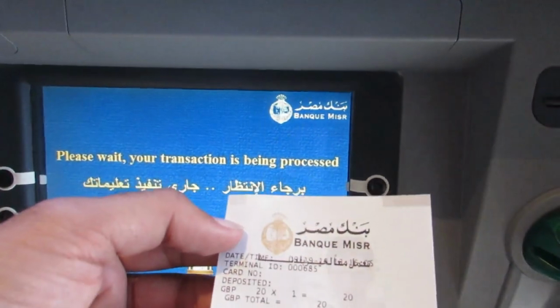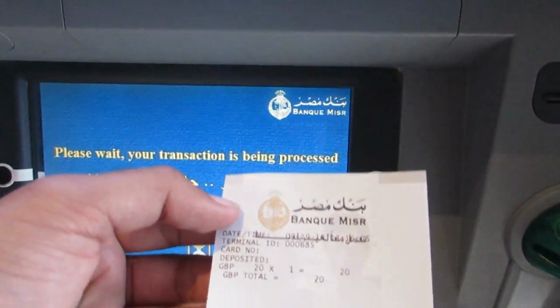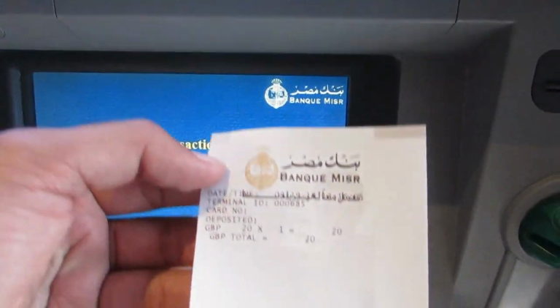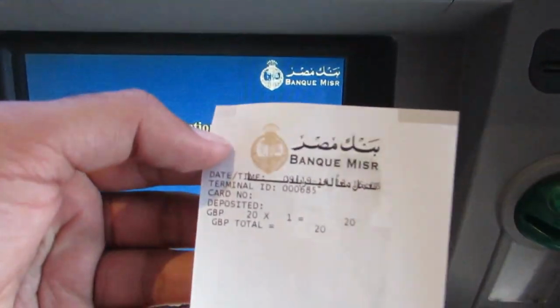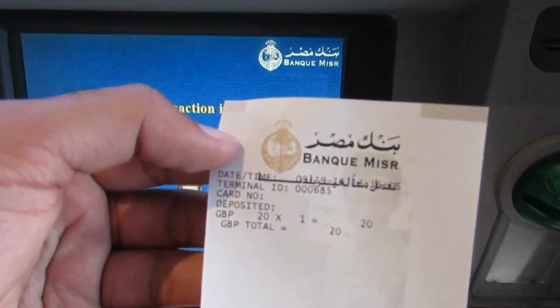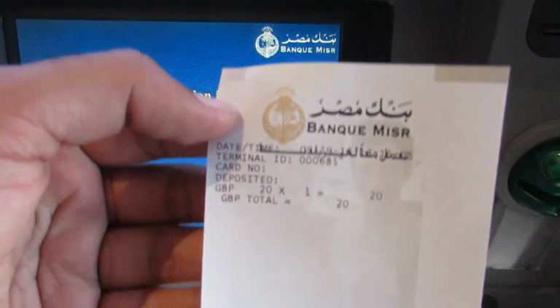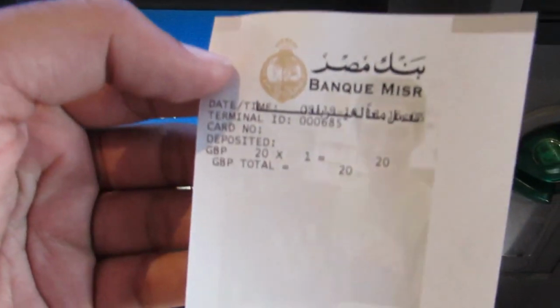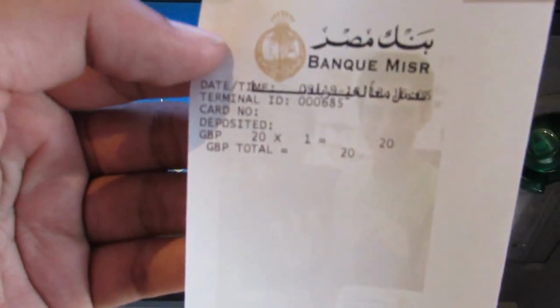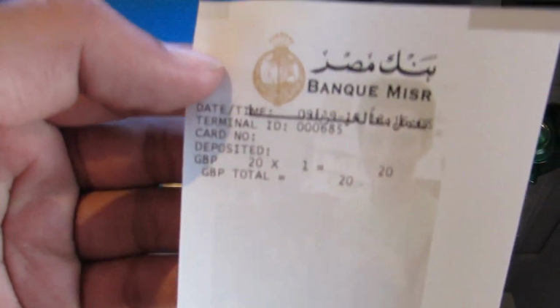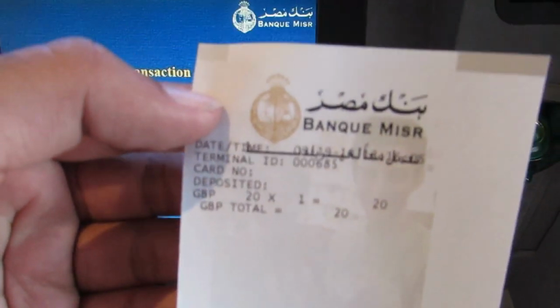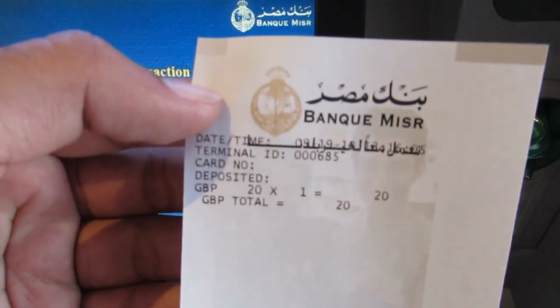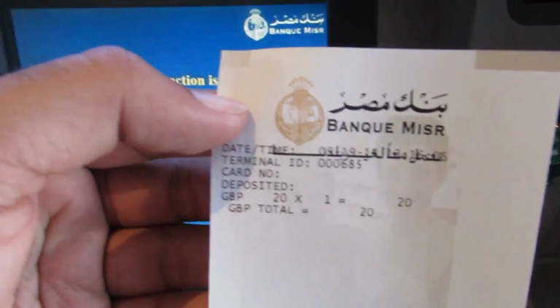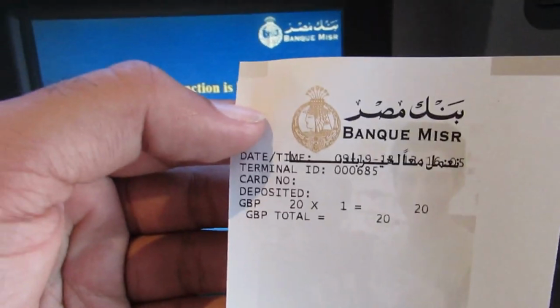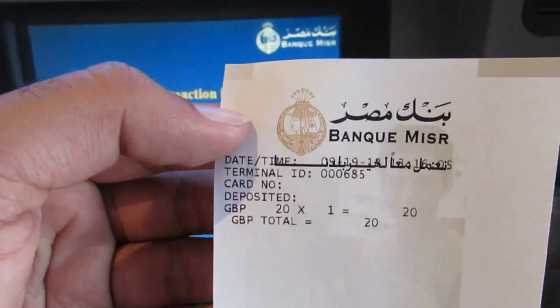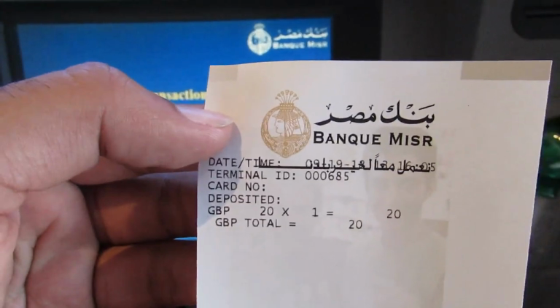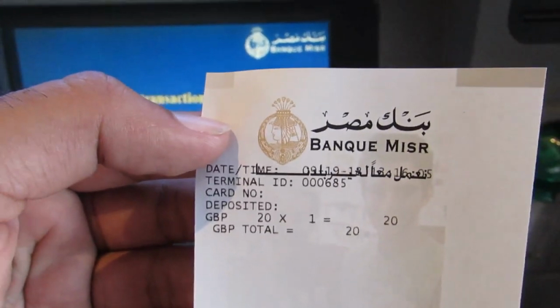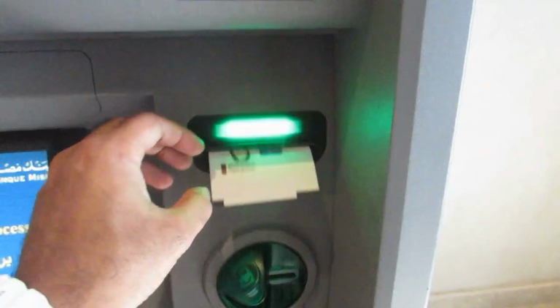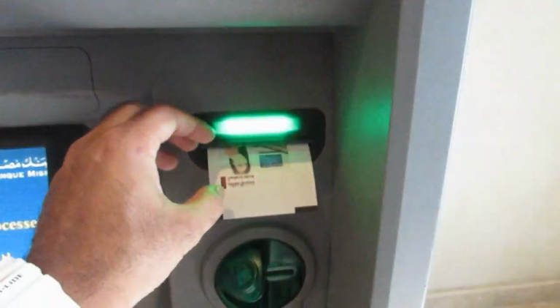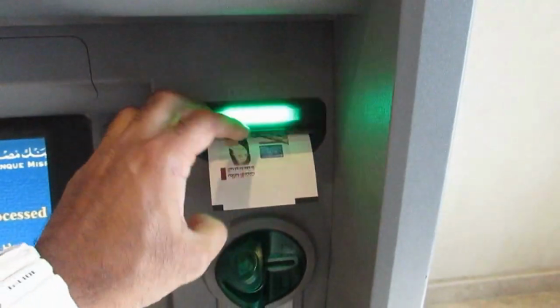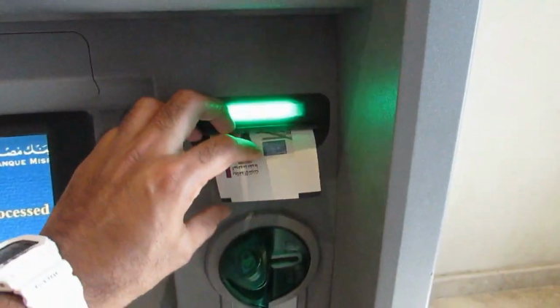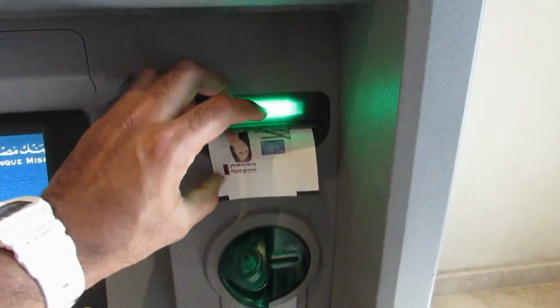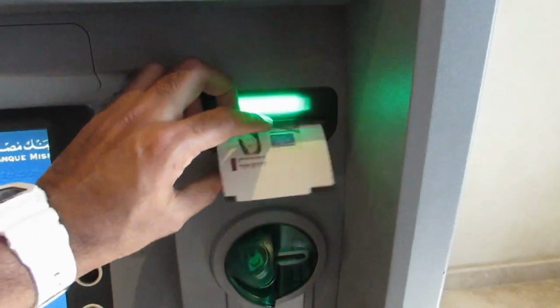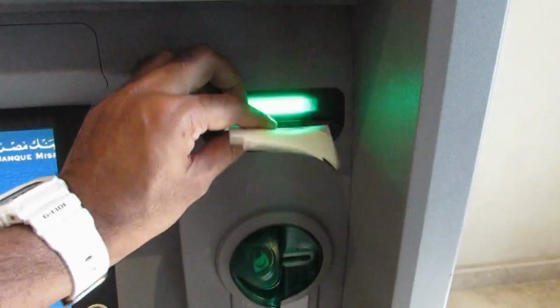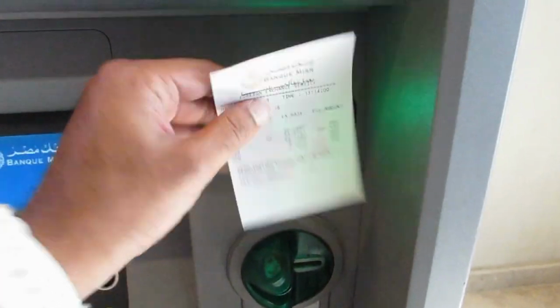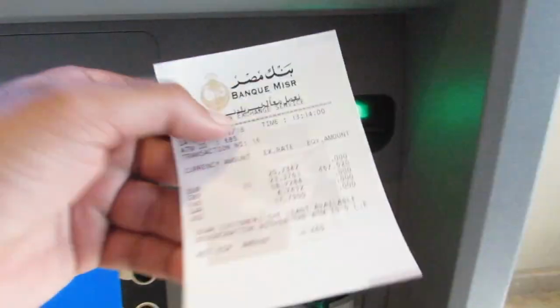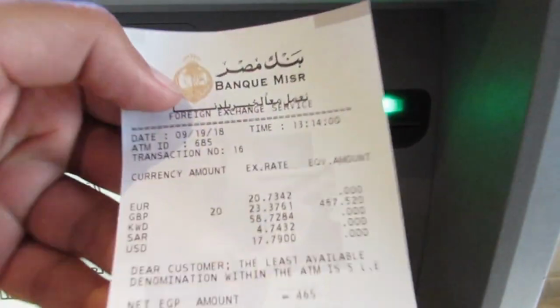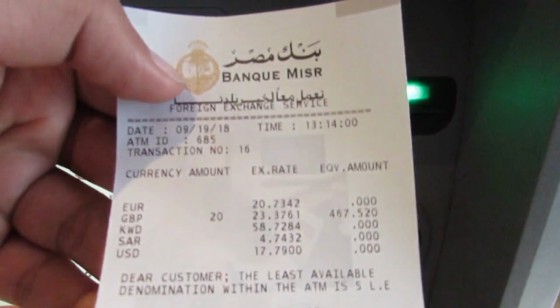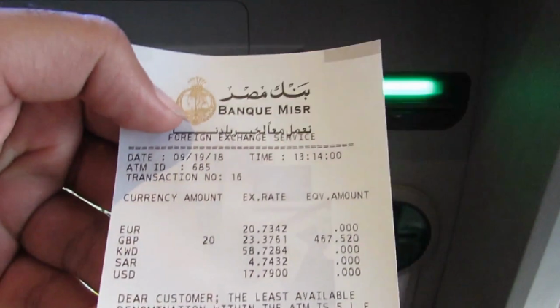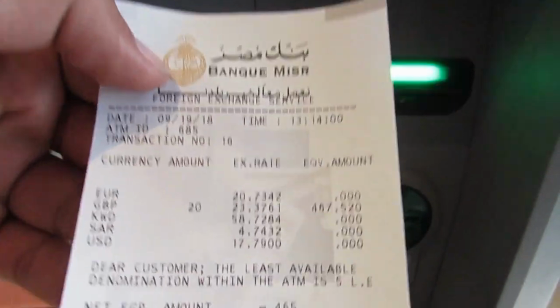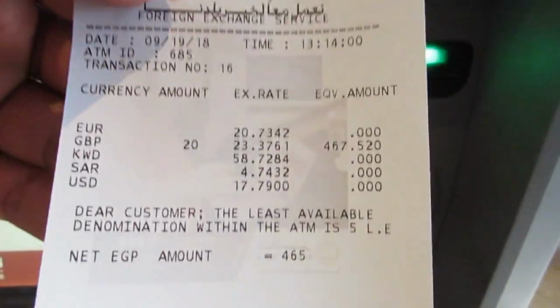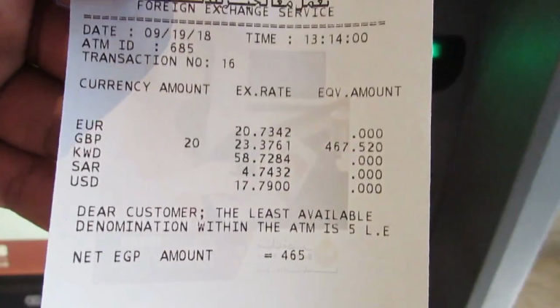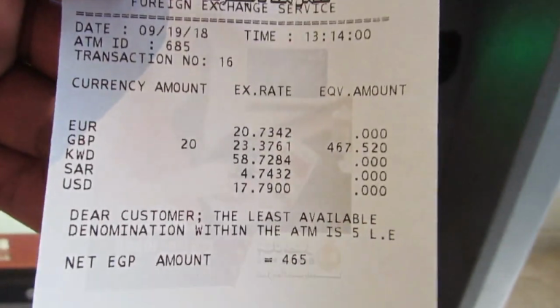With this machine you can also transfer your money back. At the end you will get two receipts.